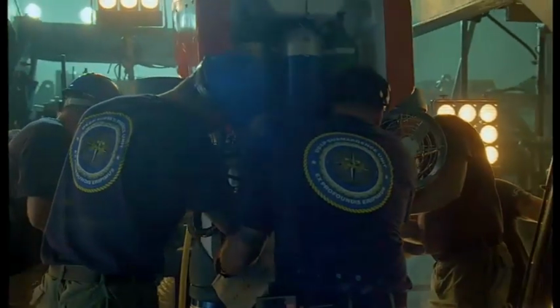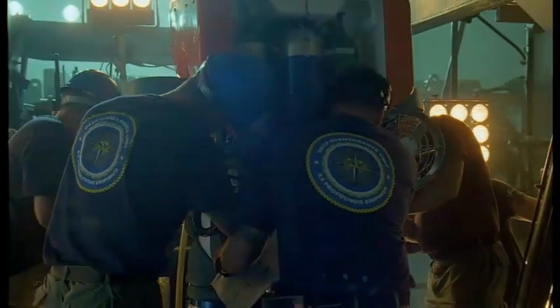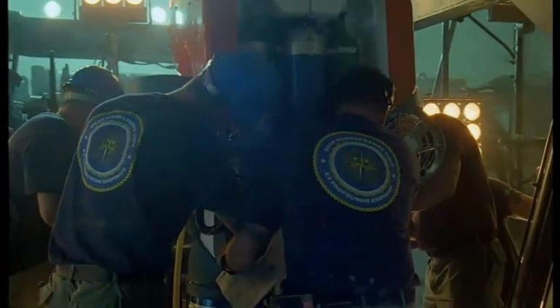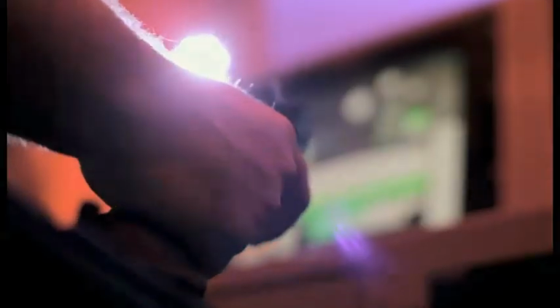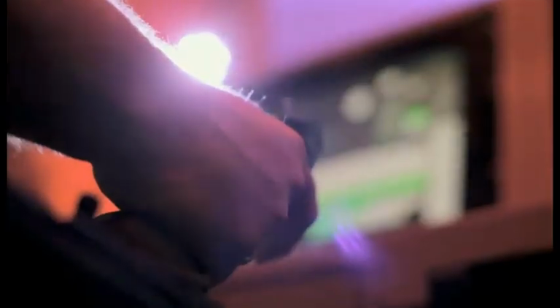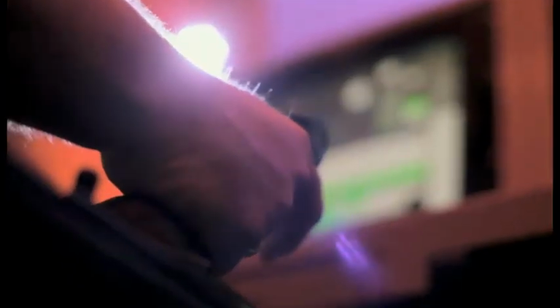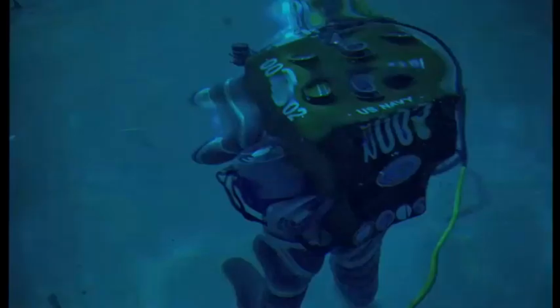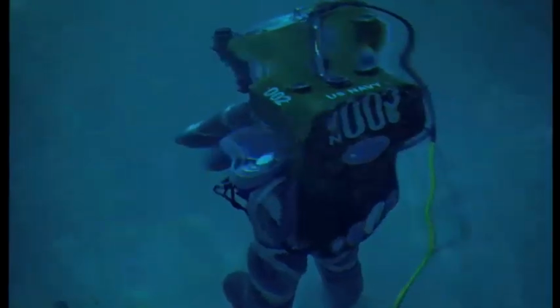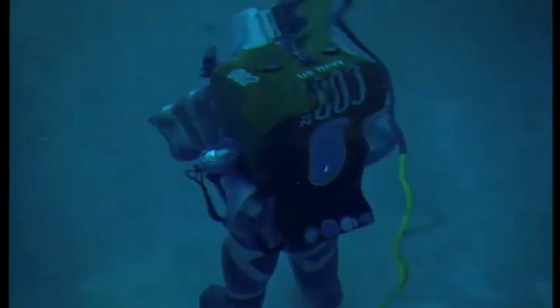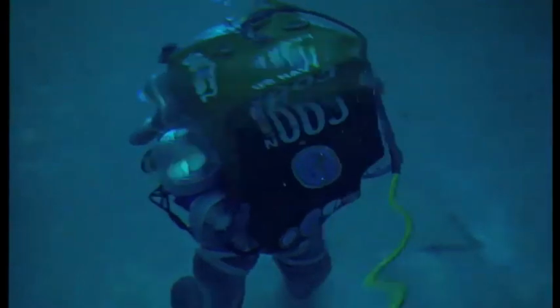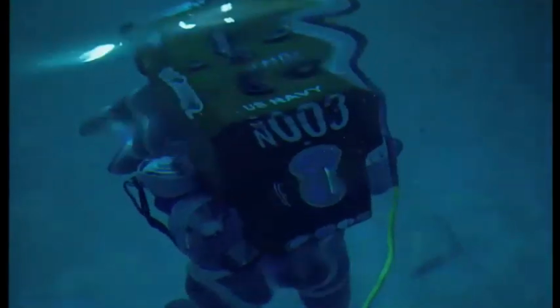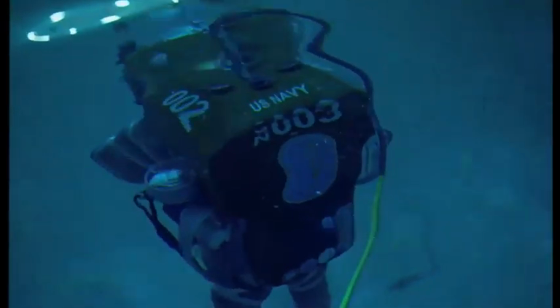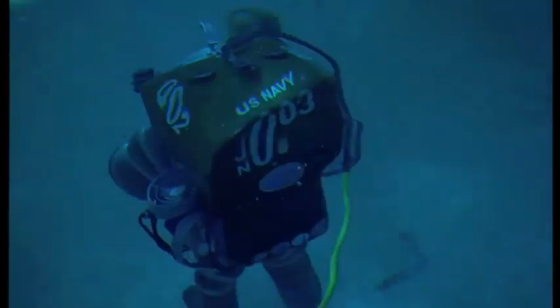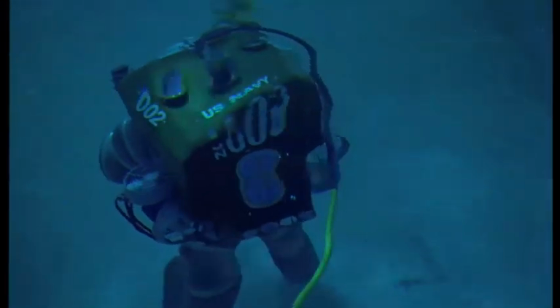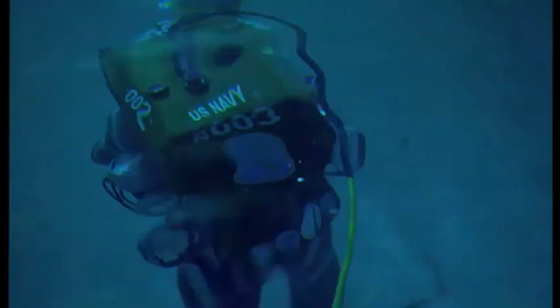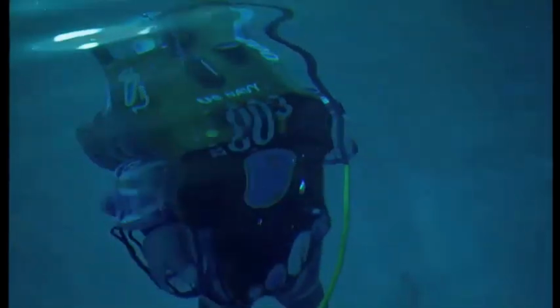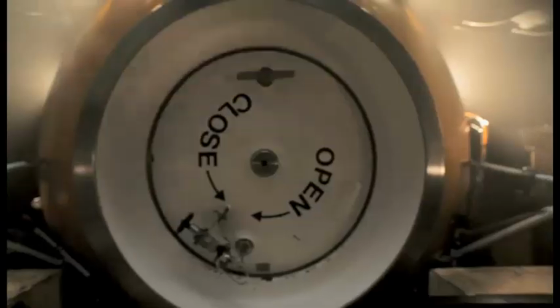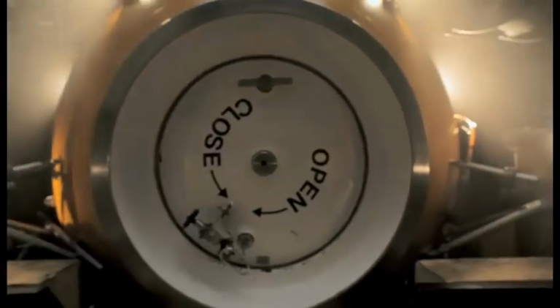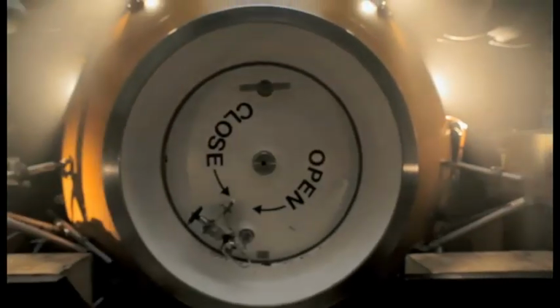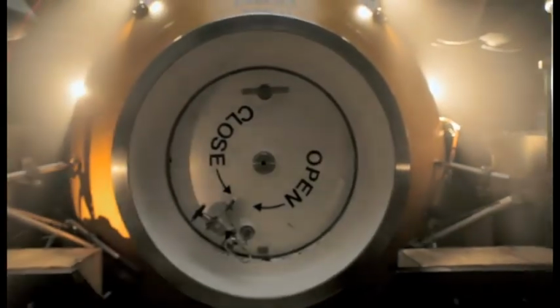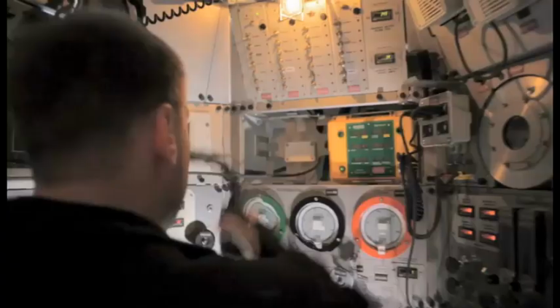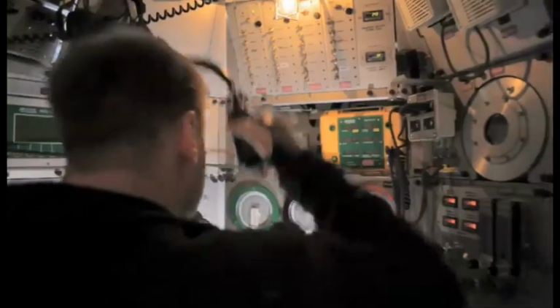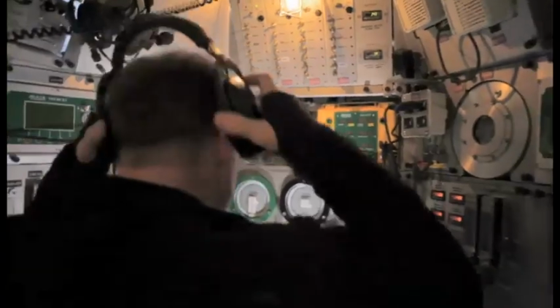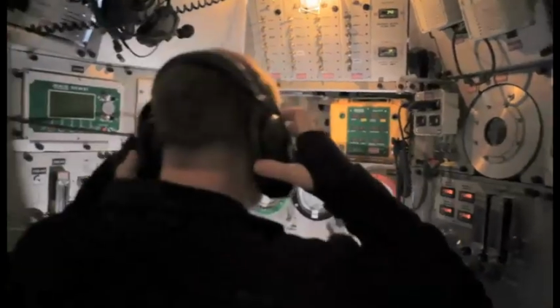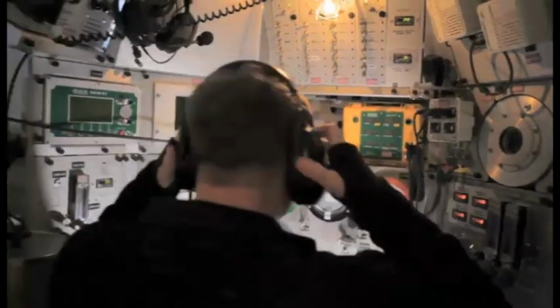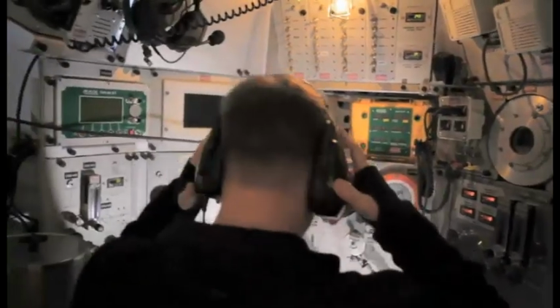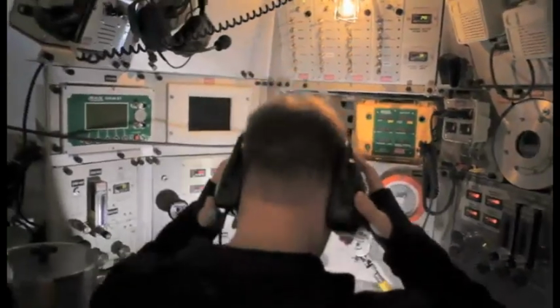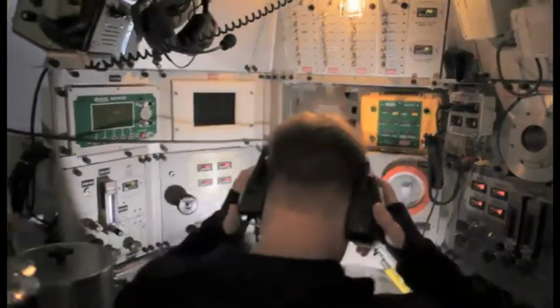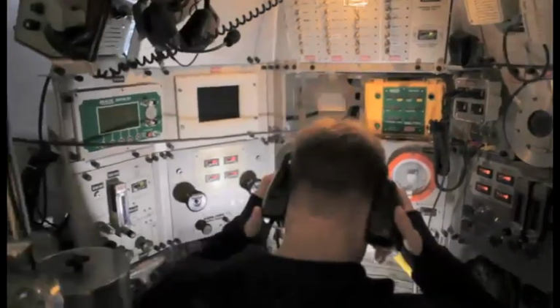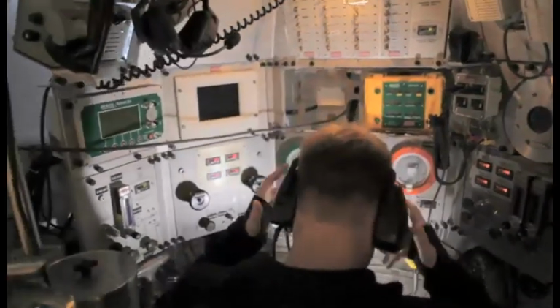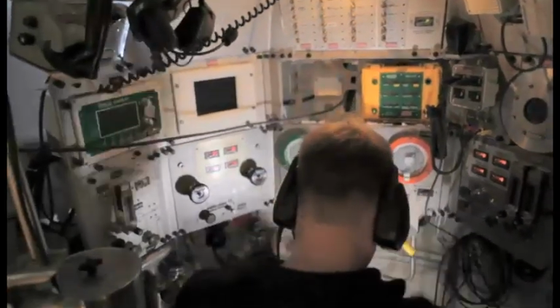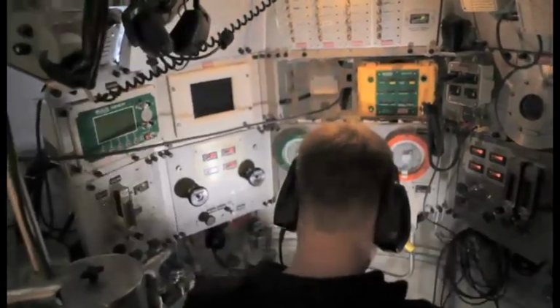As a diver, you get to experience three totally different systems that you won't ever get to experience again at any other command.